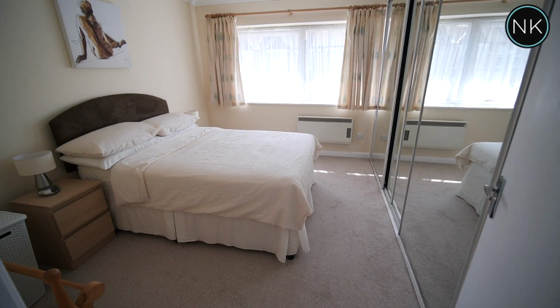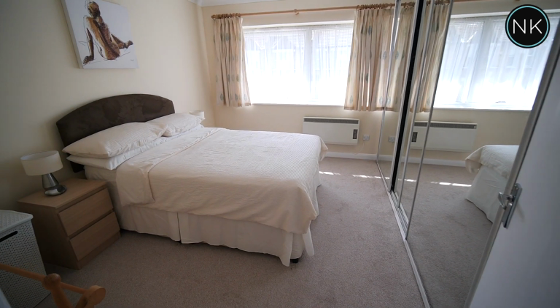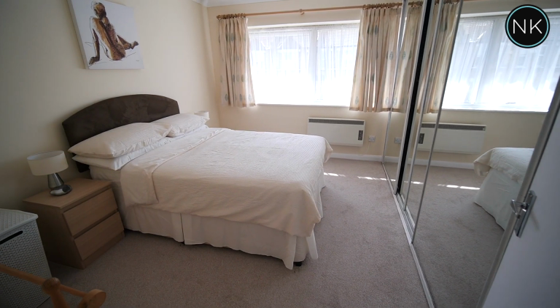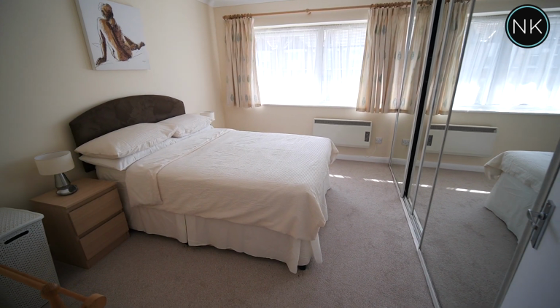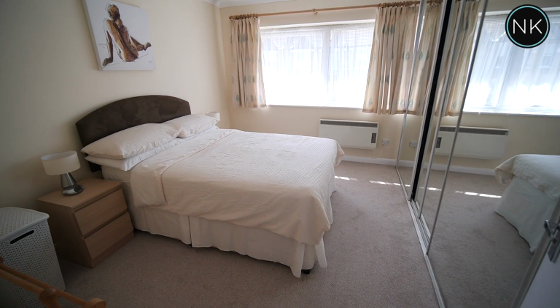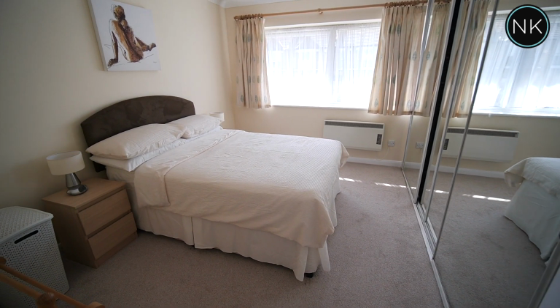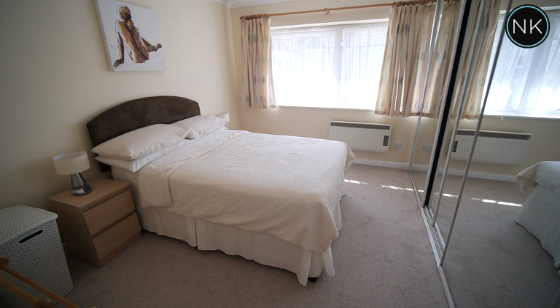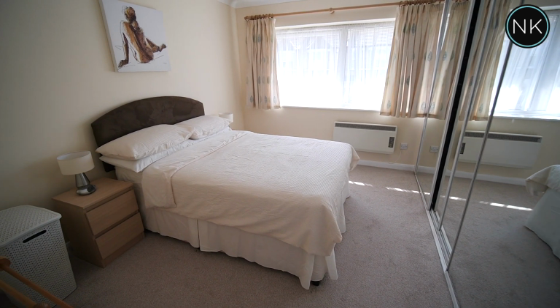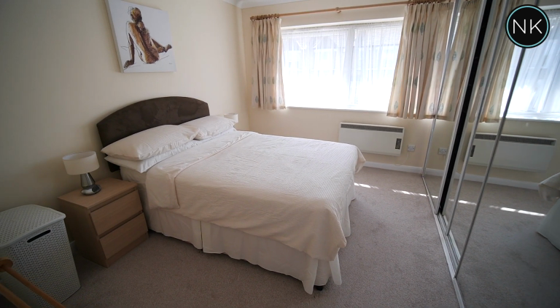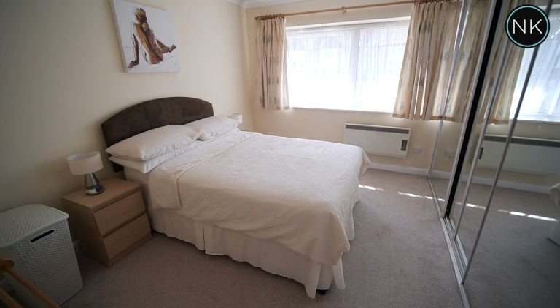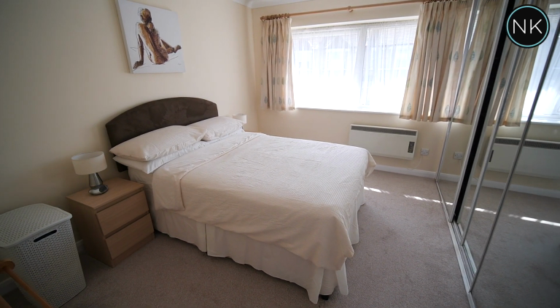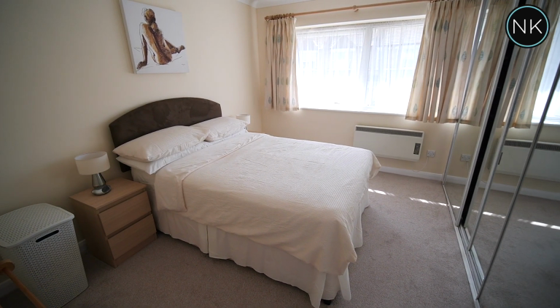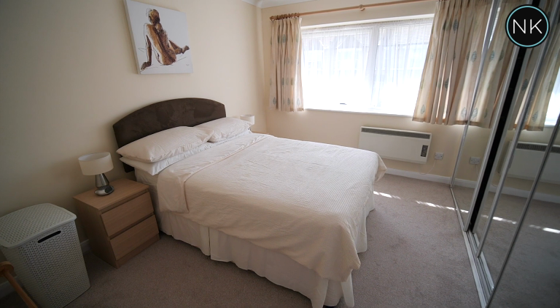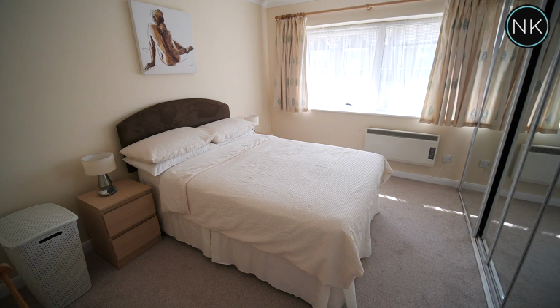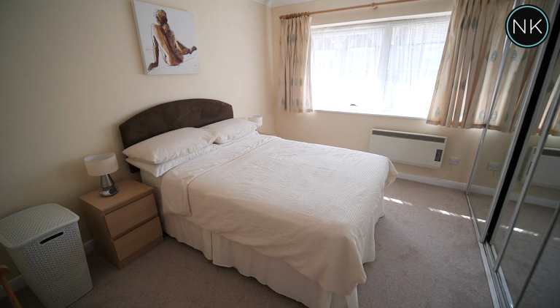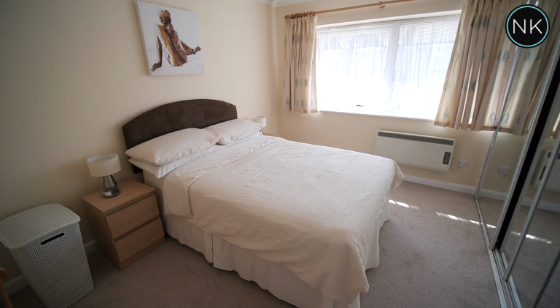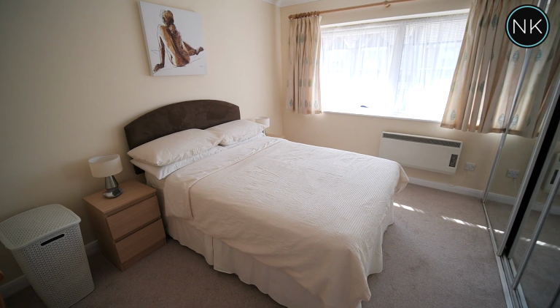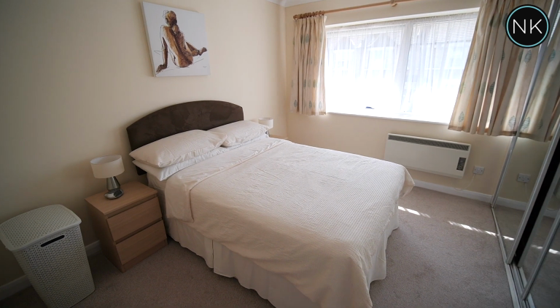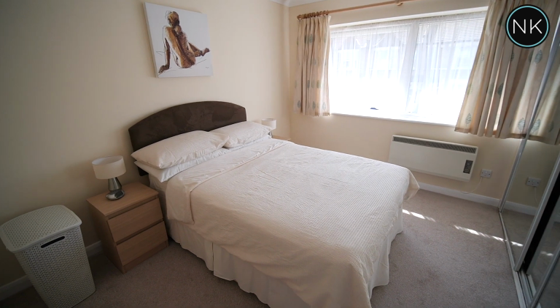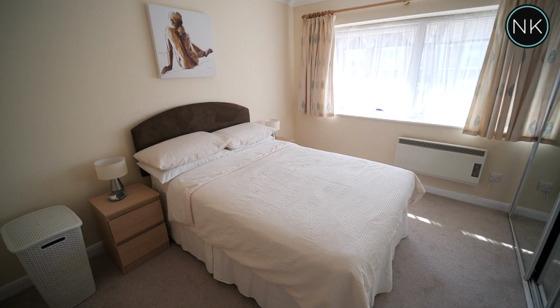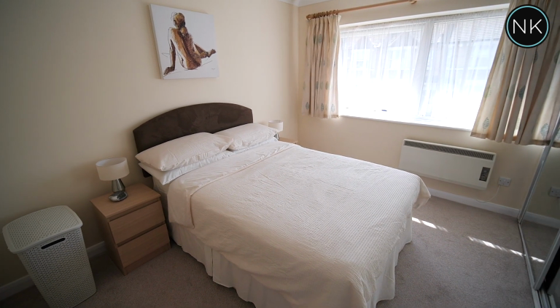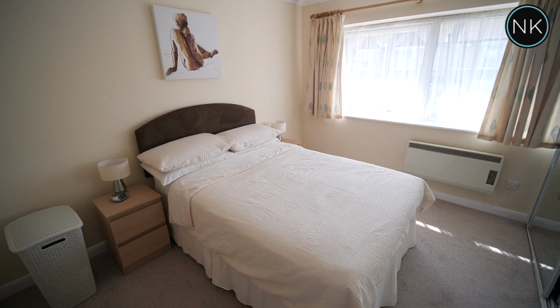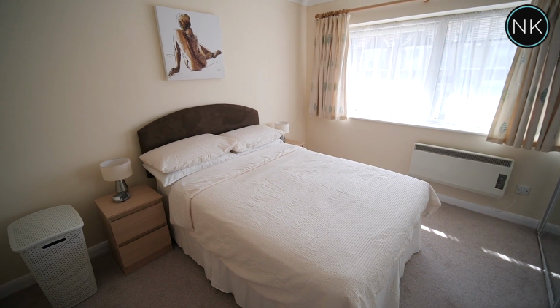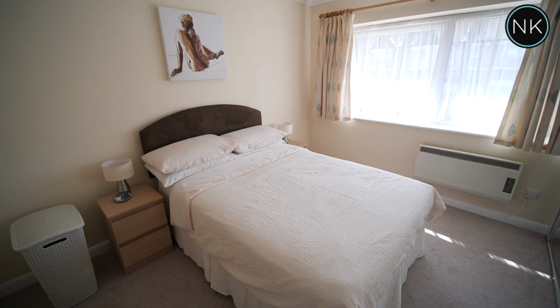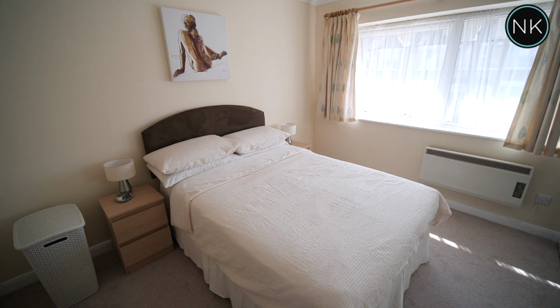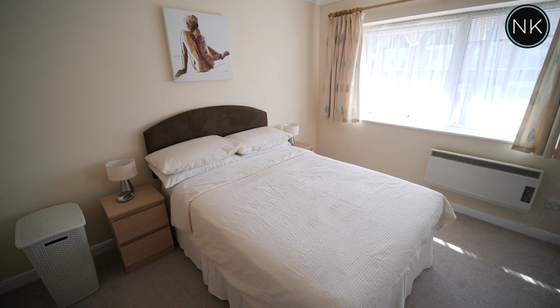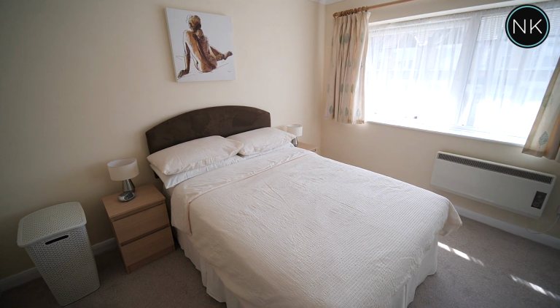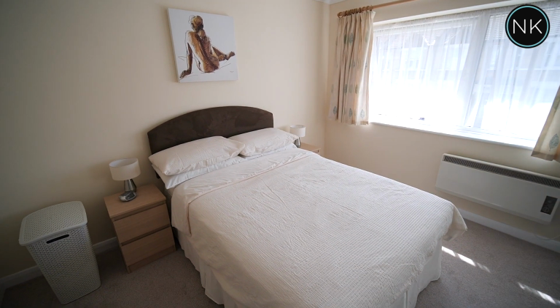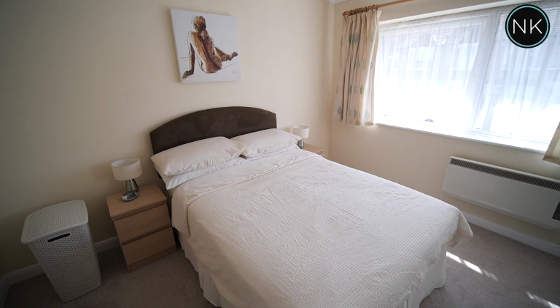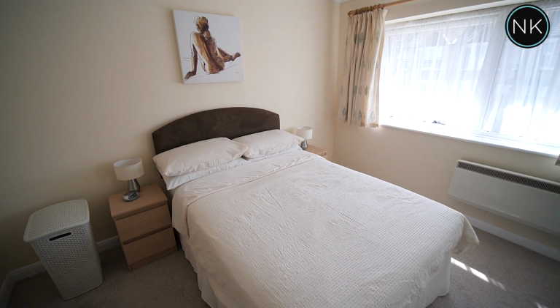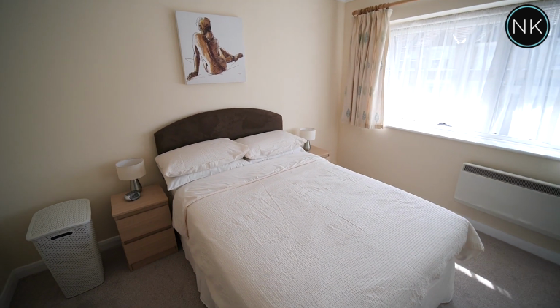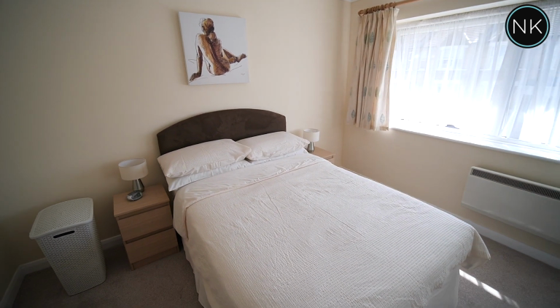This is a good sized double bedroom, lots of mirror-fronted sliding fitted wardrobes and a window to front.